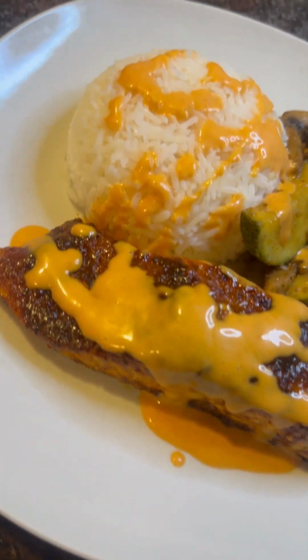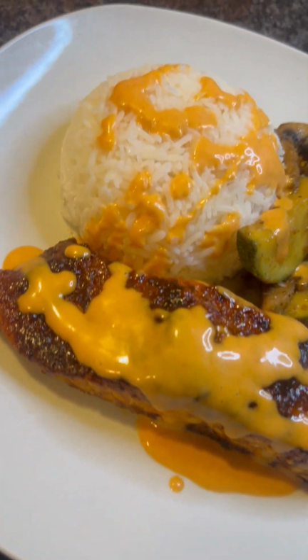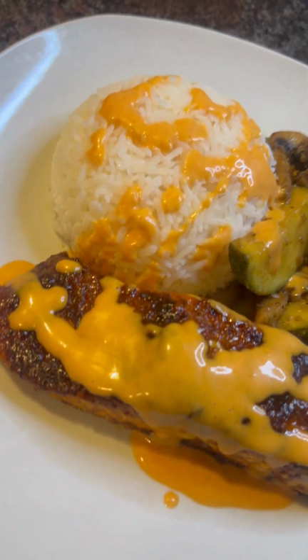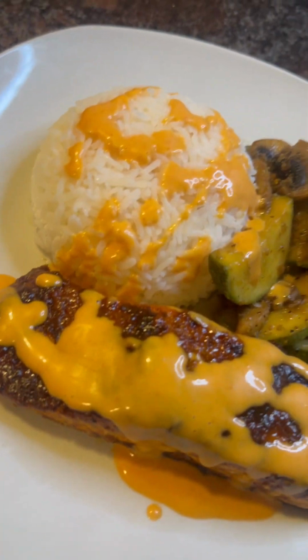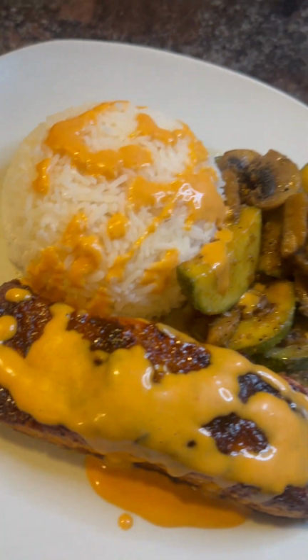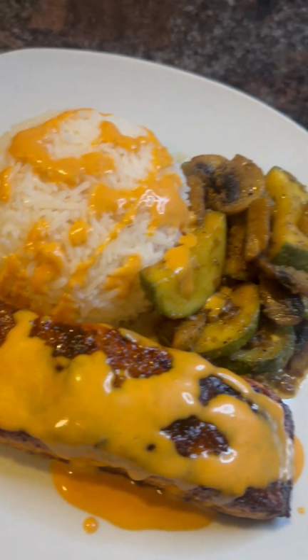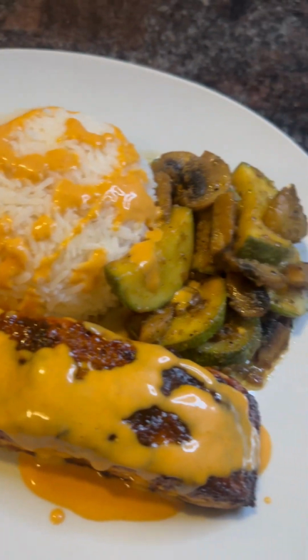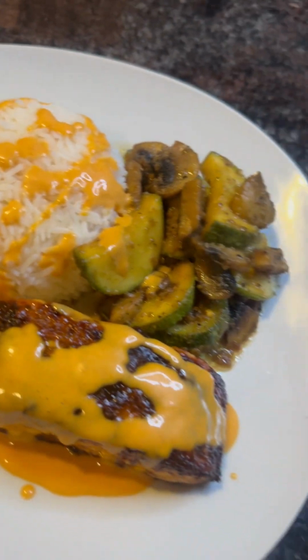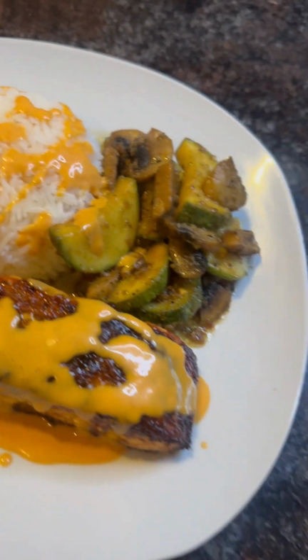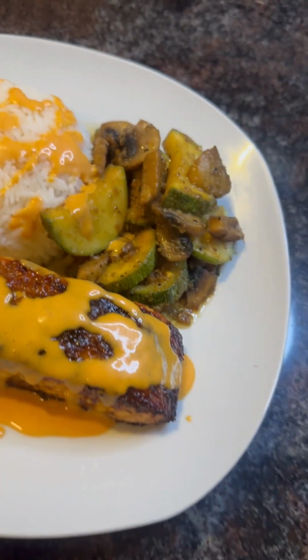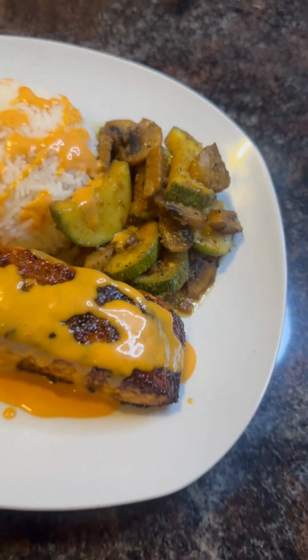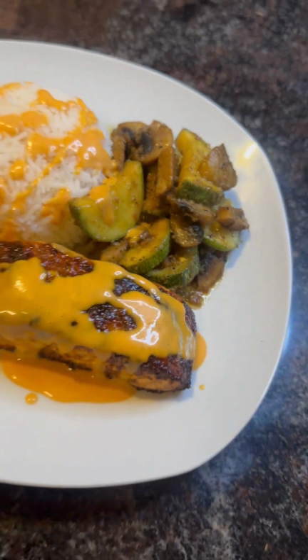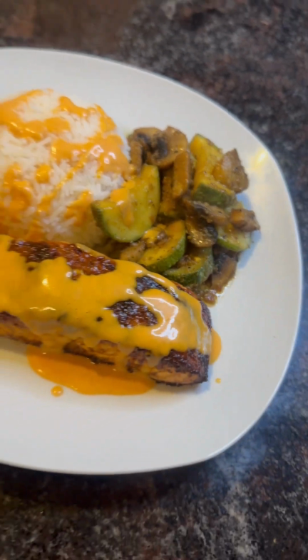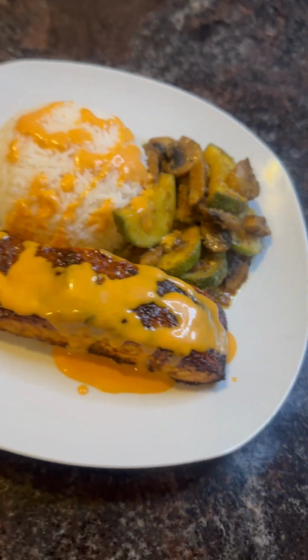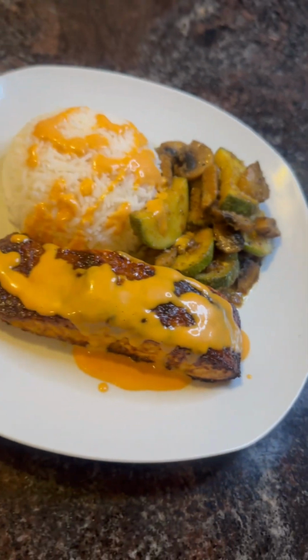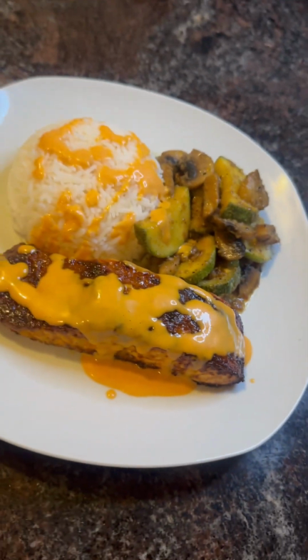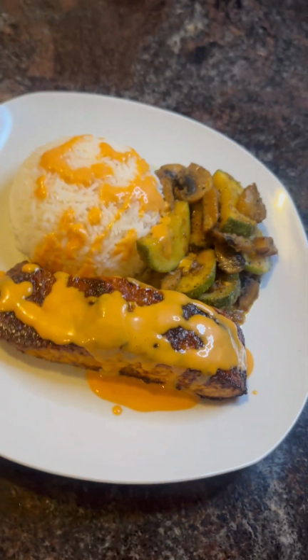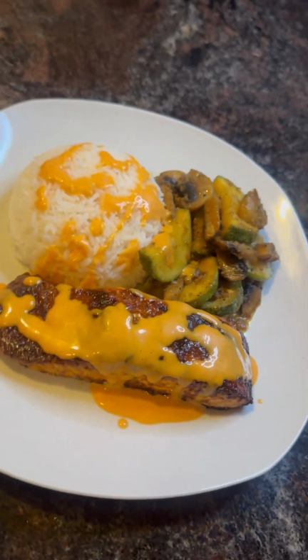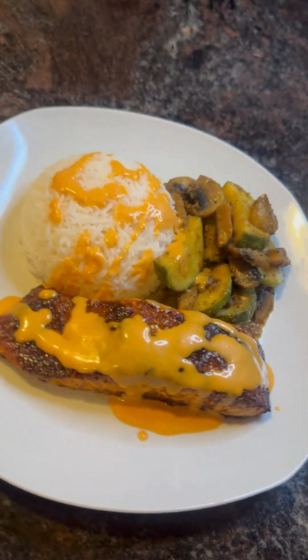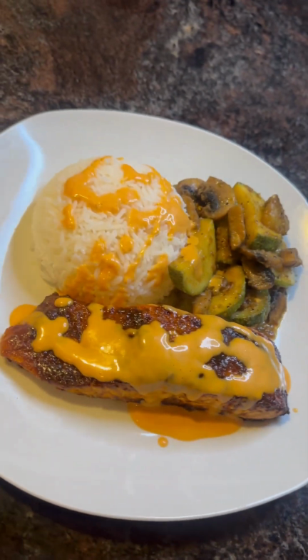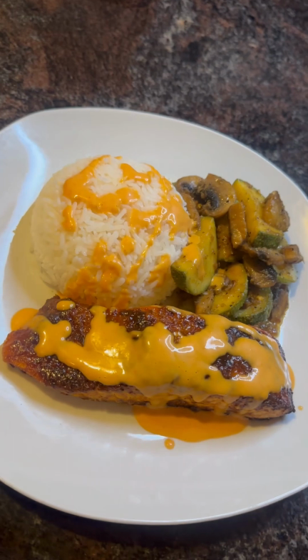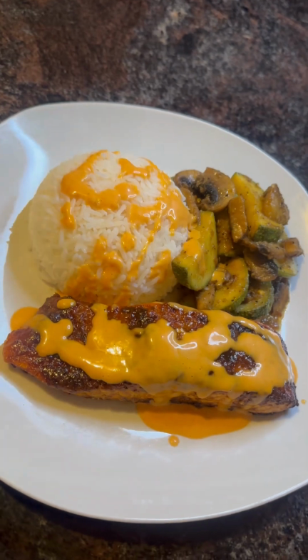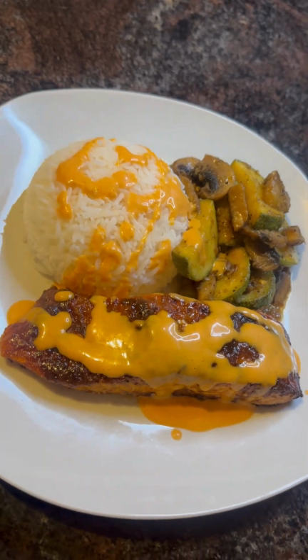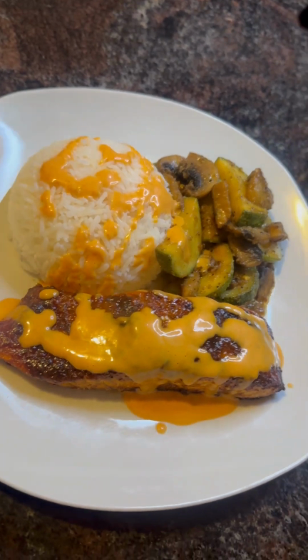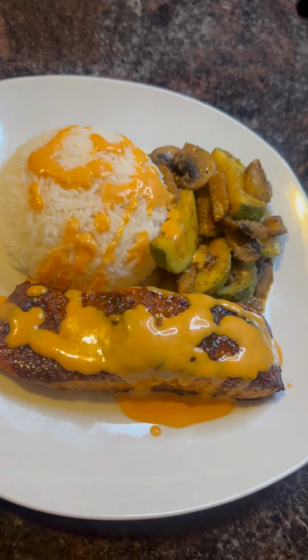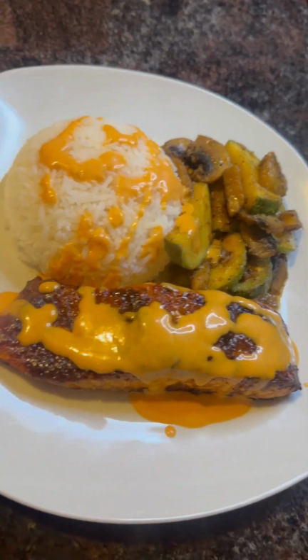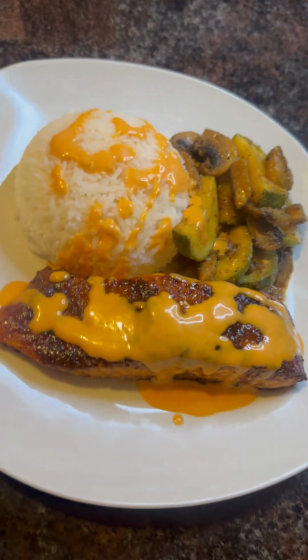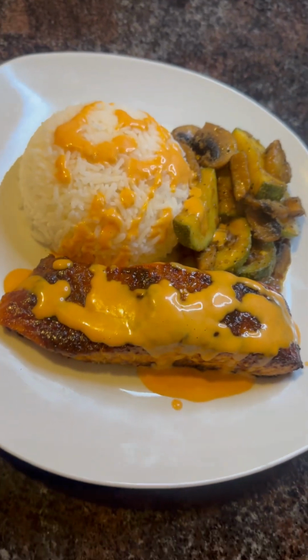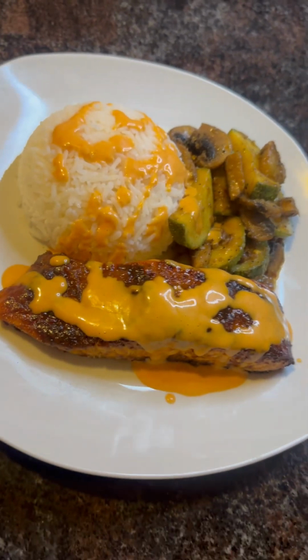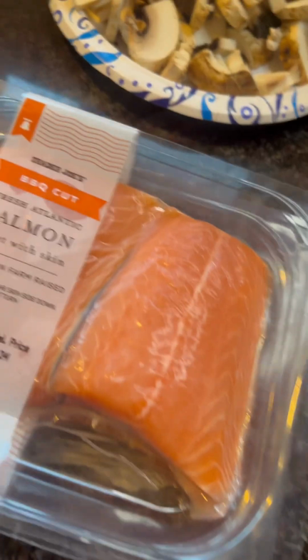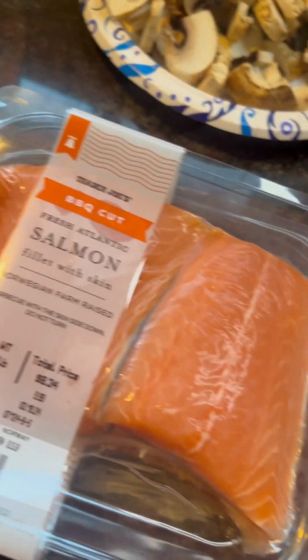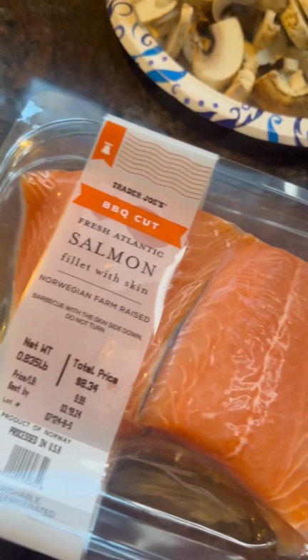Honey sriracha salmon in the air fryer. Easy, quick dinner. It's good, y'all.